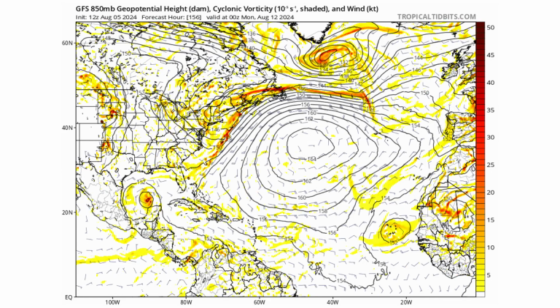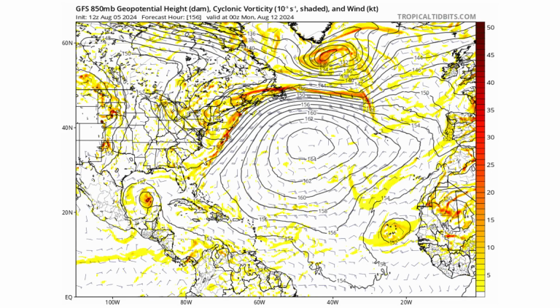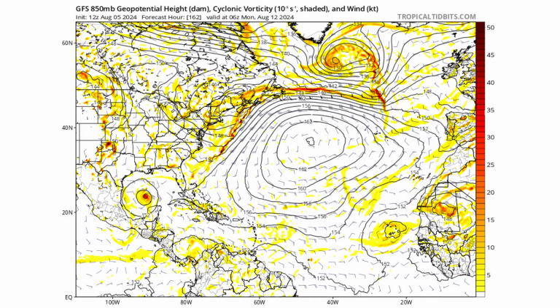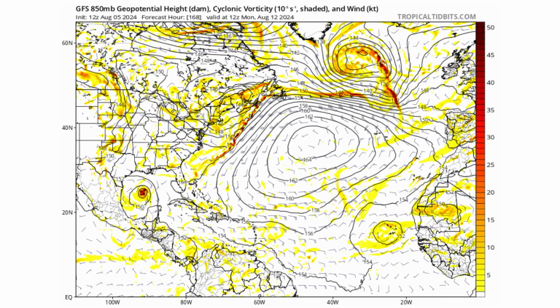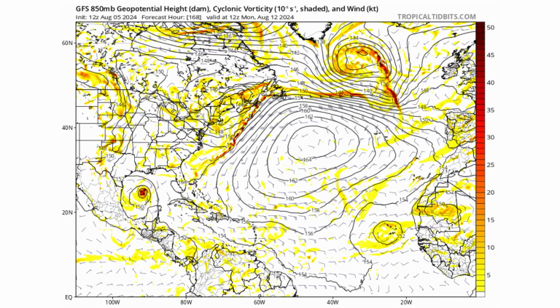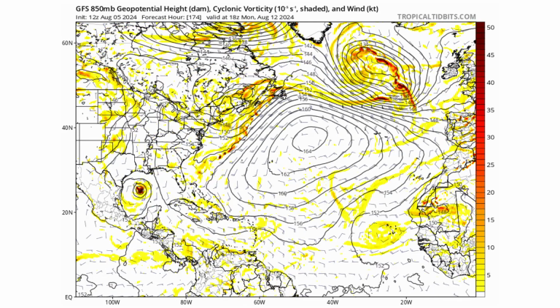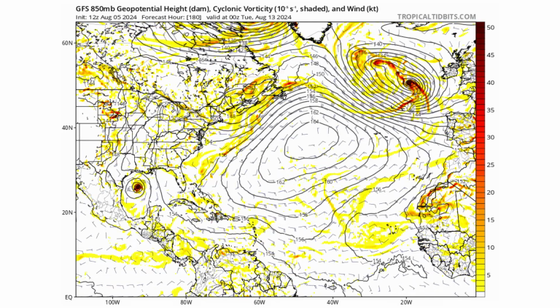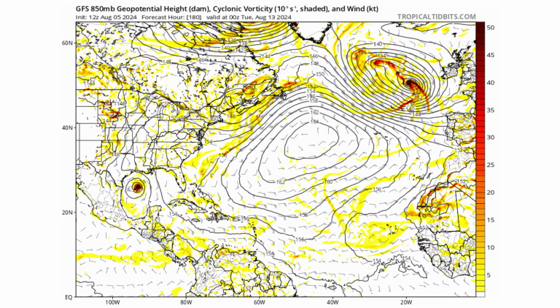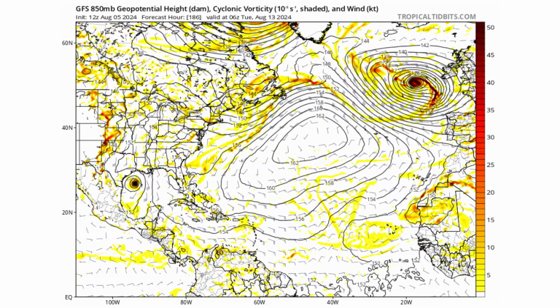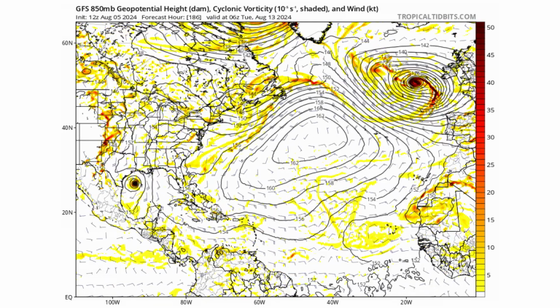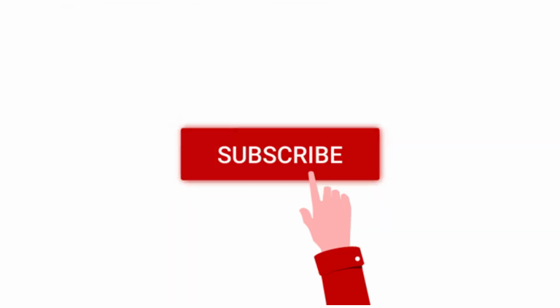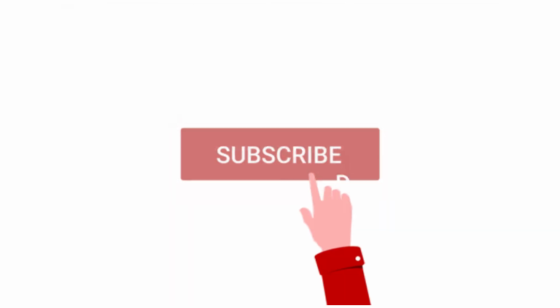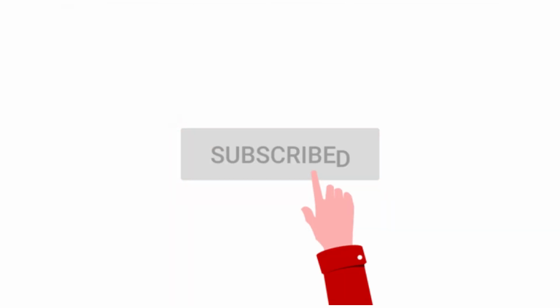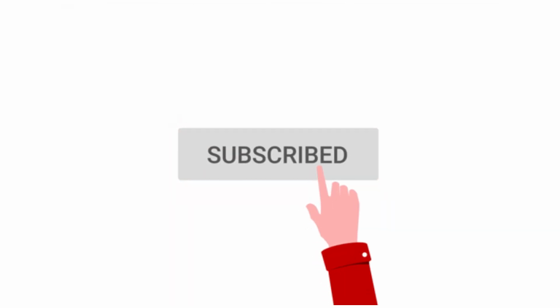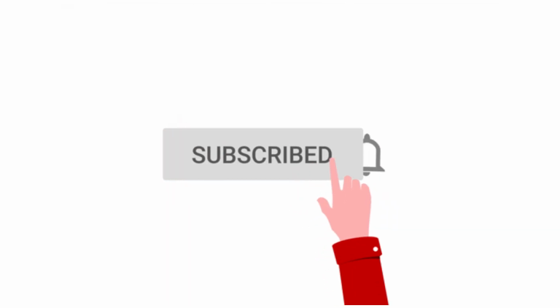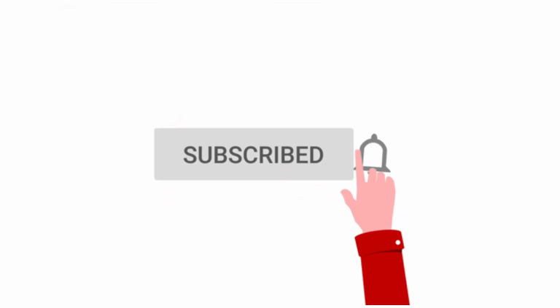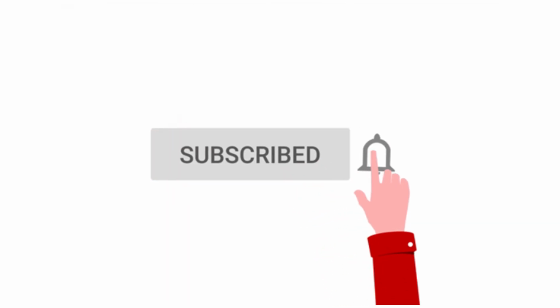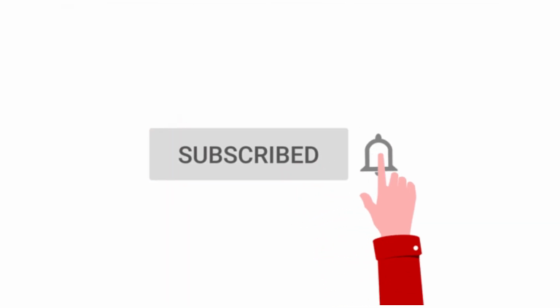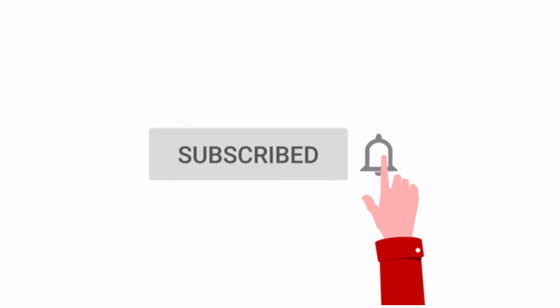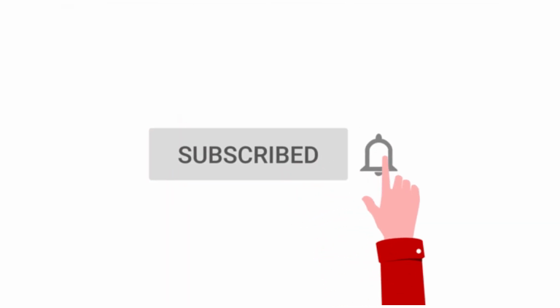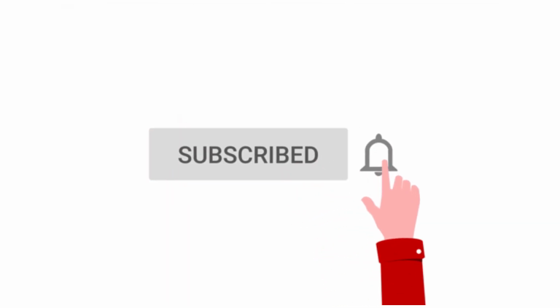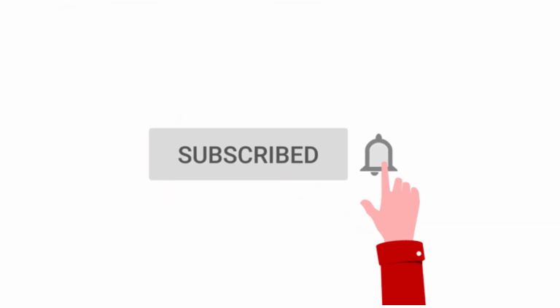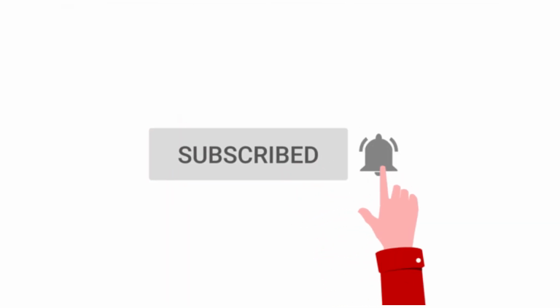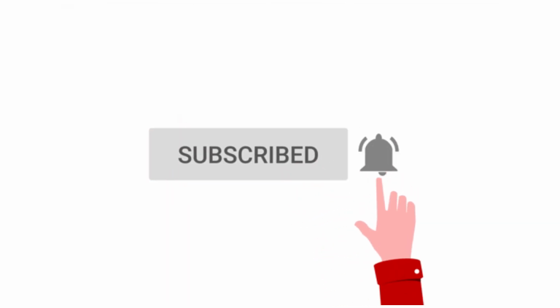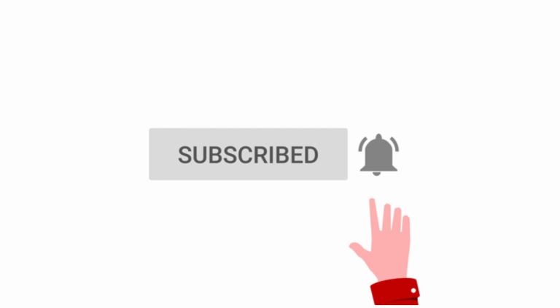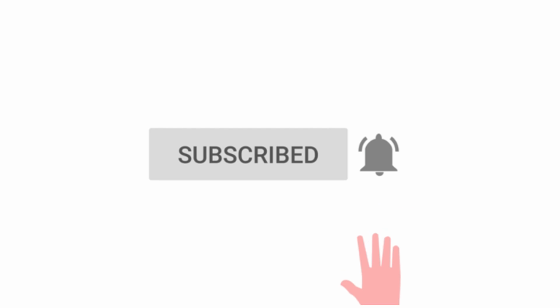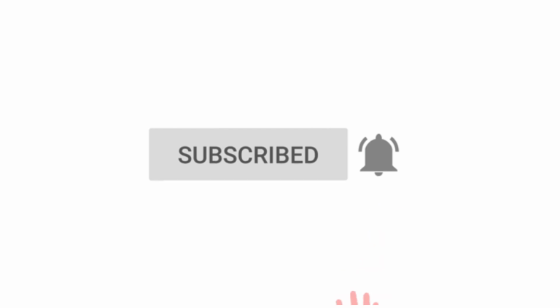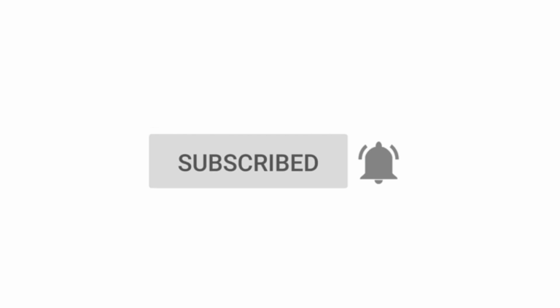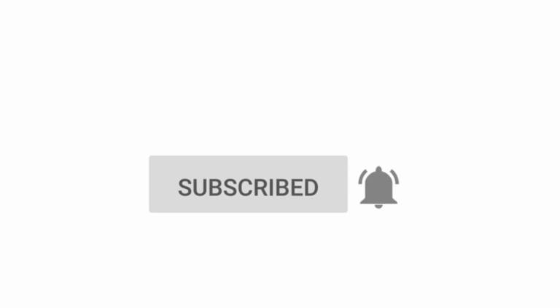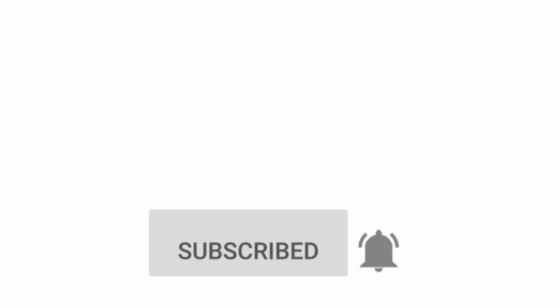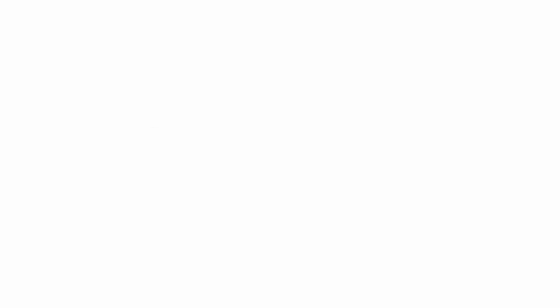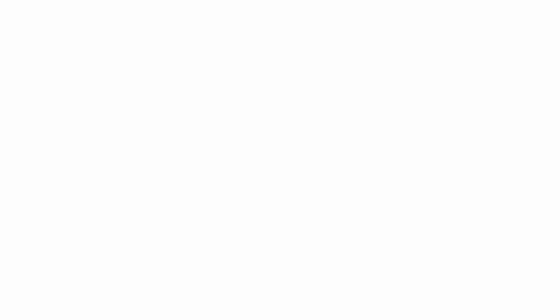And if you like detailed weather breakdowns, hit the subscribe button and notification bell to get all of my upcoming videos.